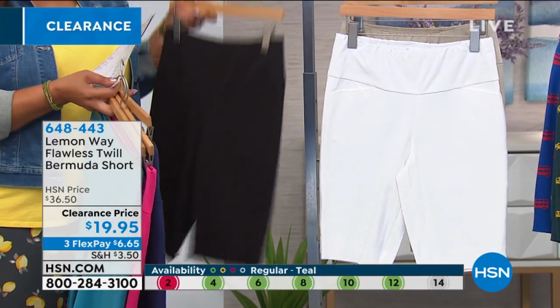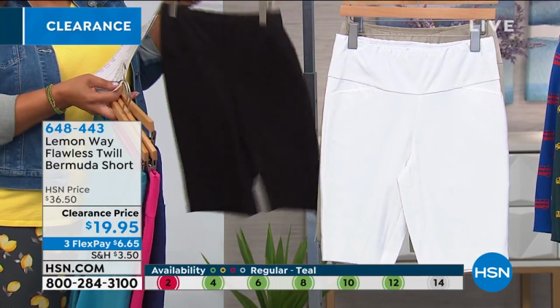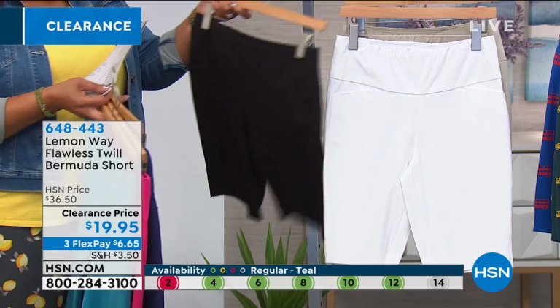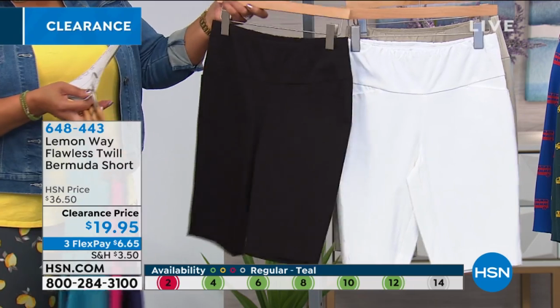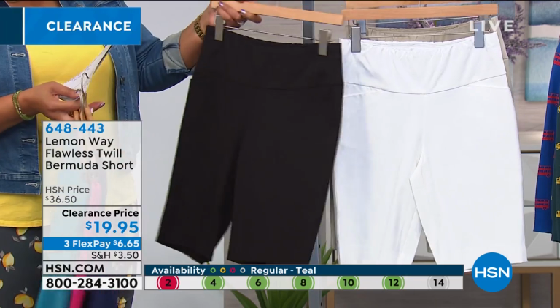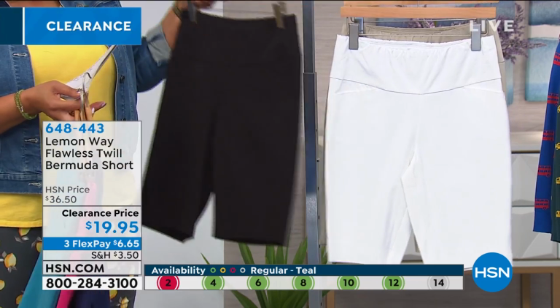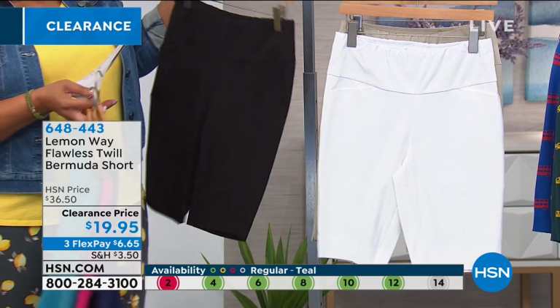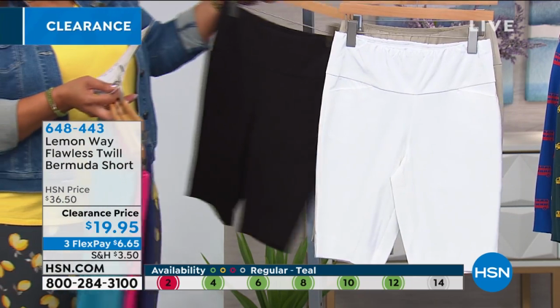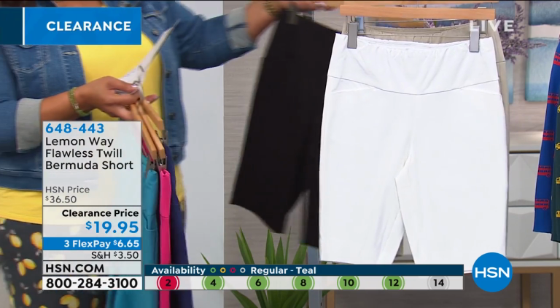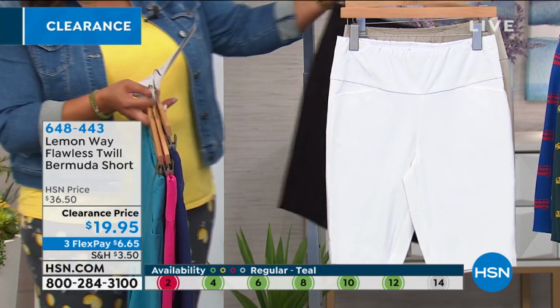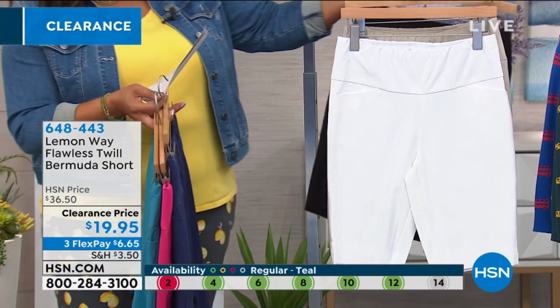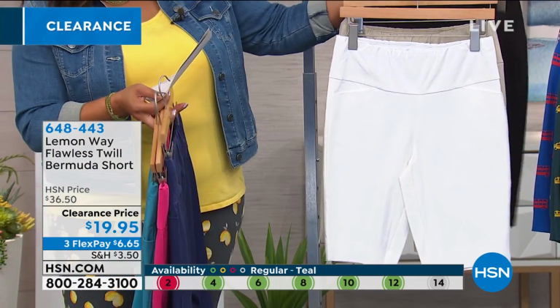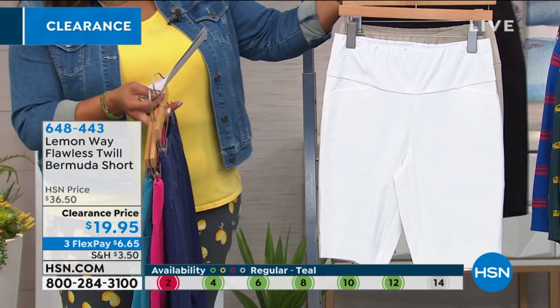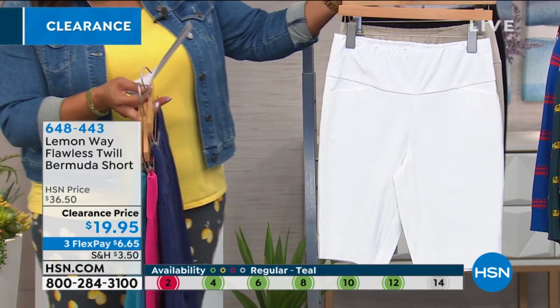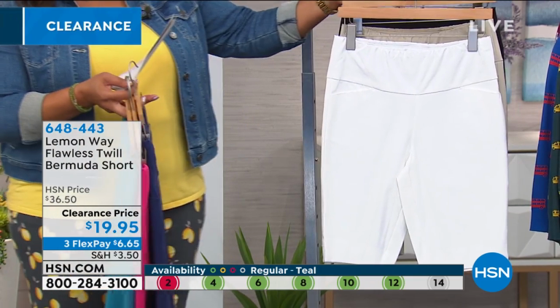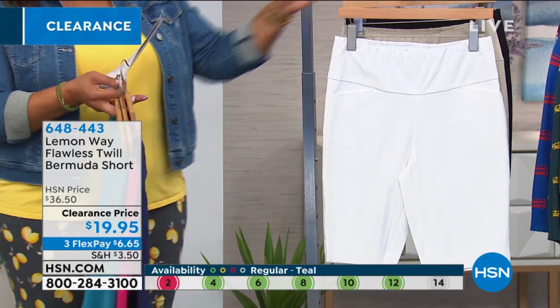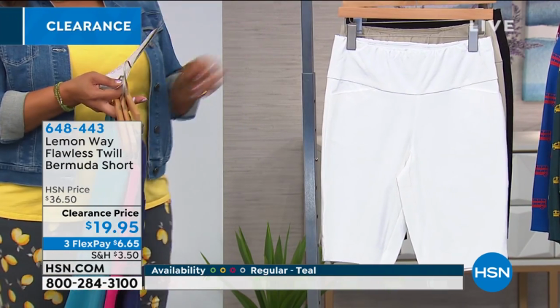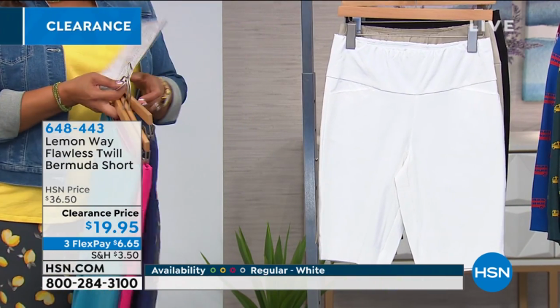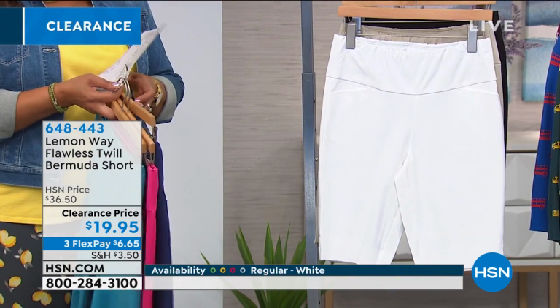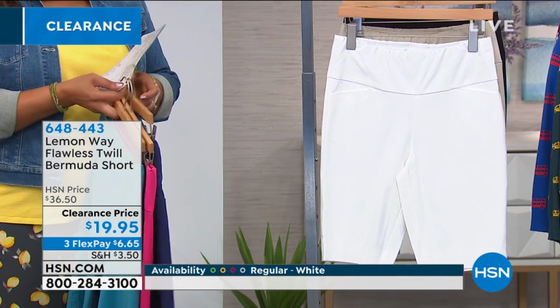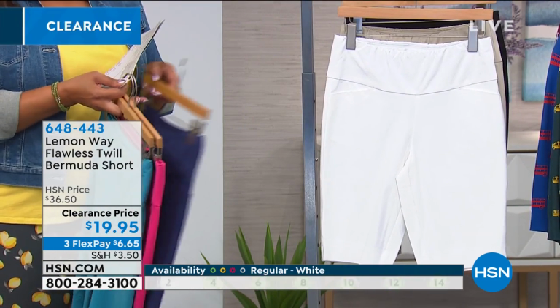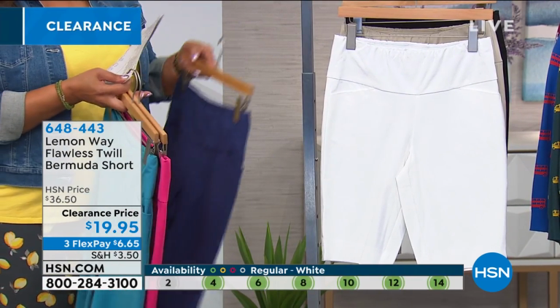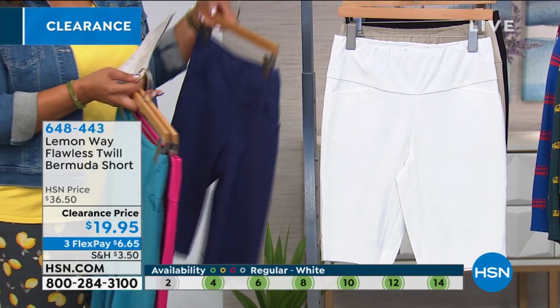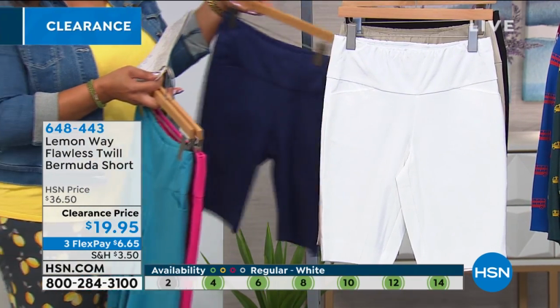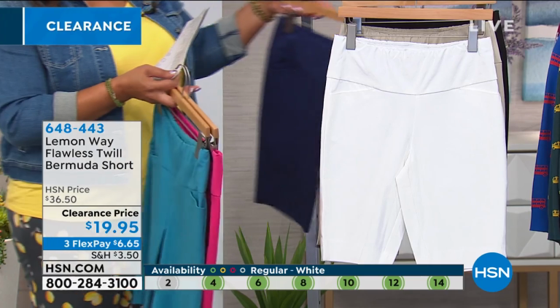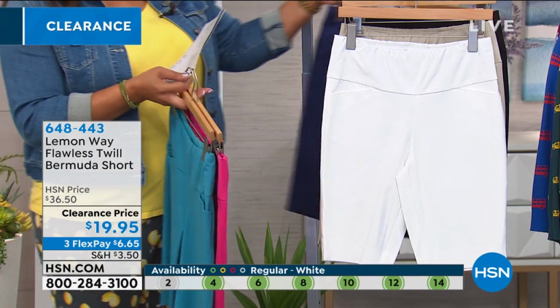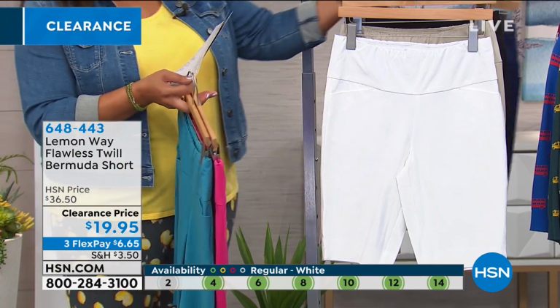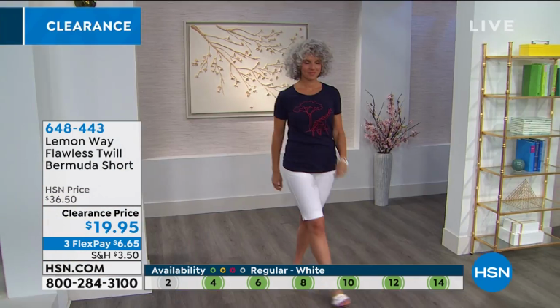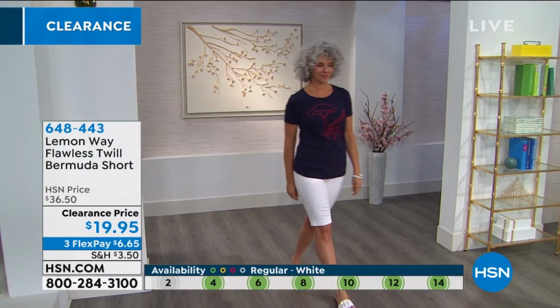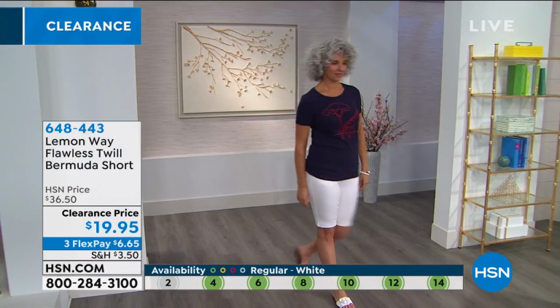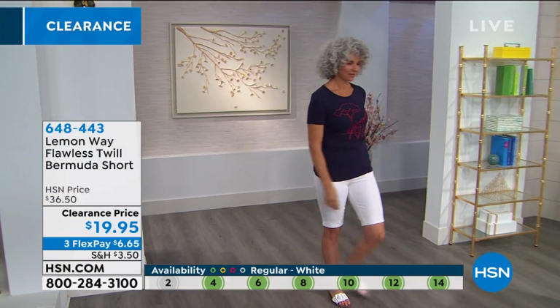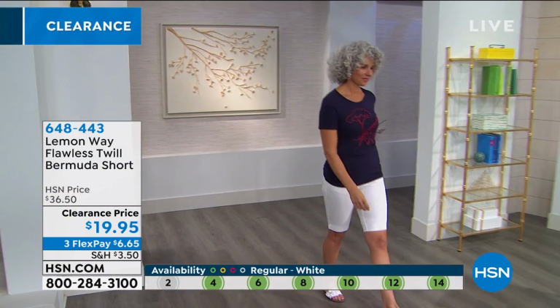If you don't have Bermuda shorts, start with the basics. Tell us about the tummy, because it really feels like you're sucked in.